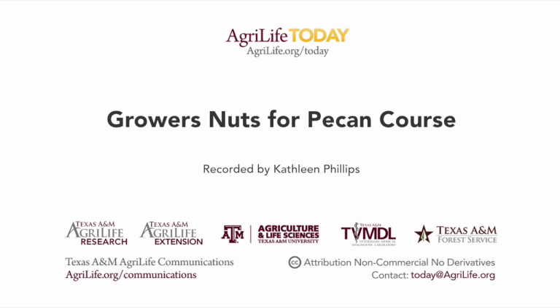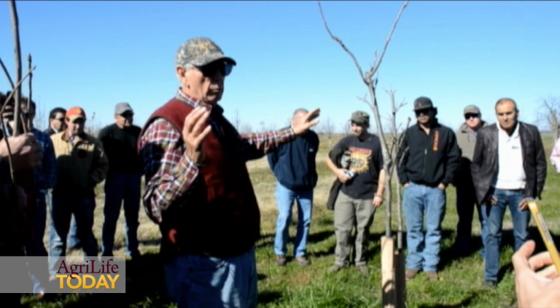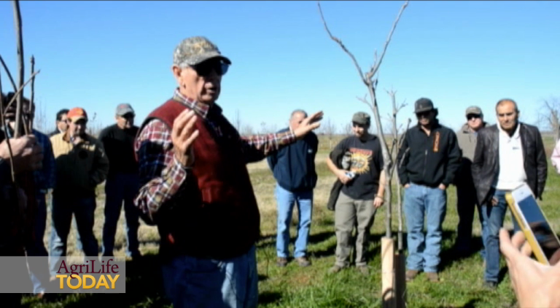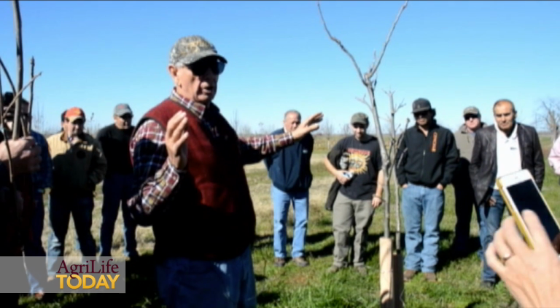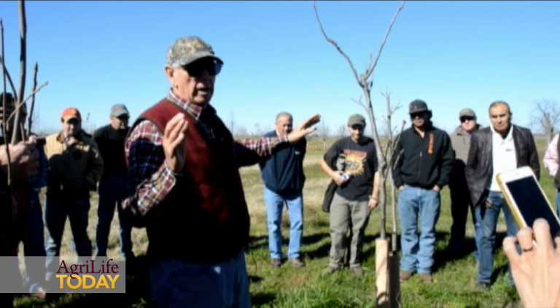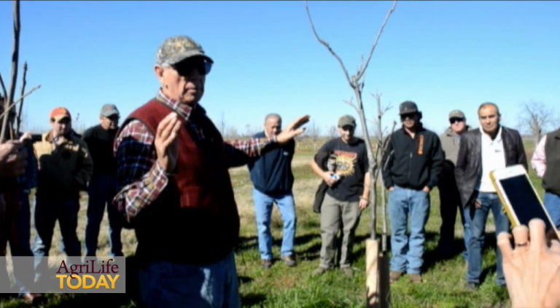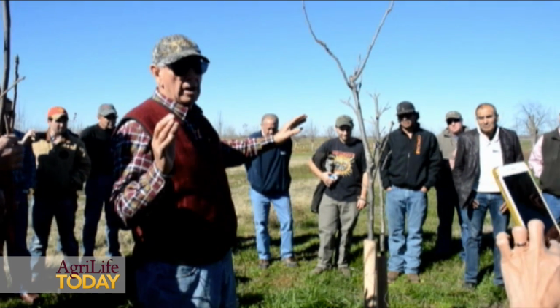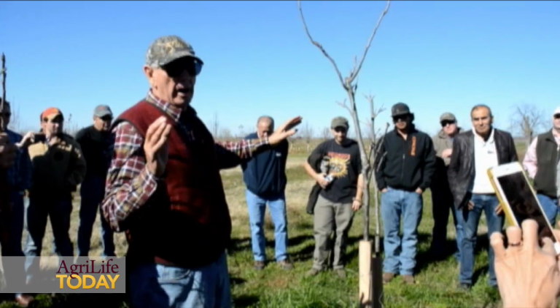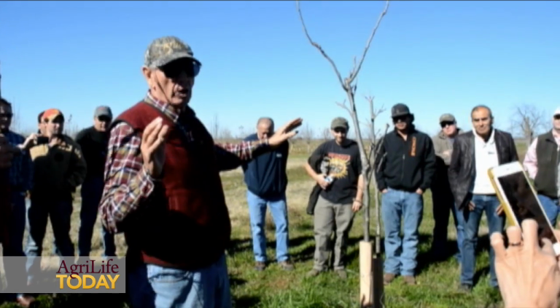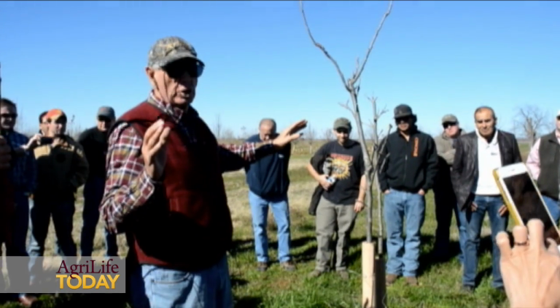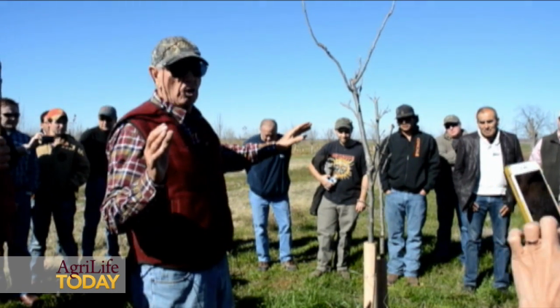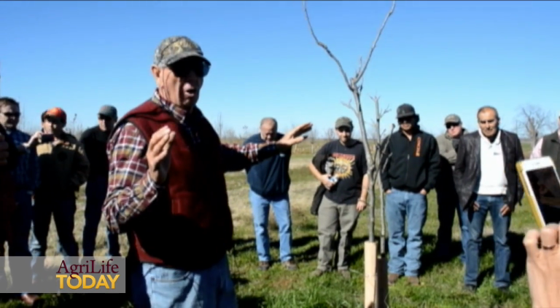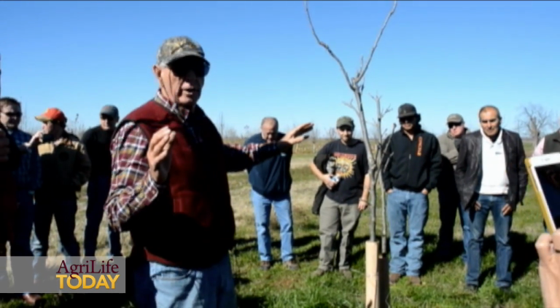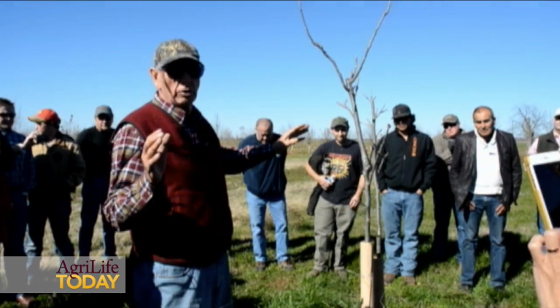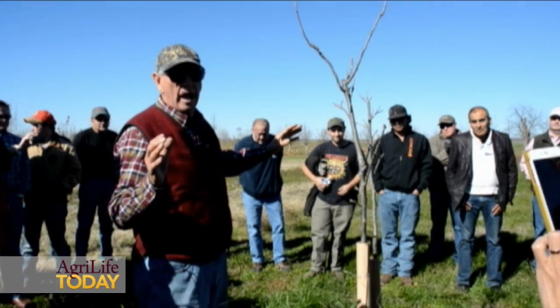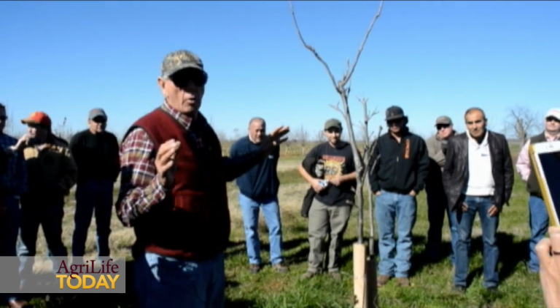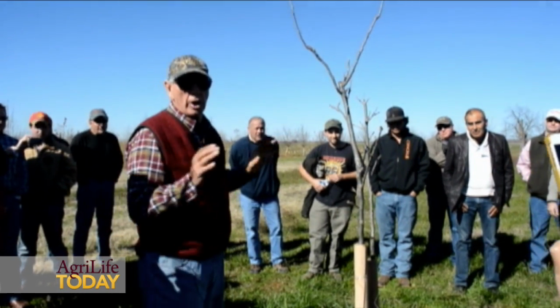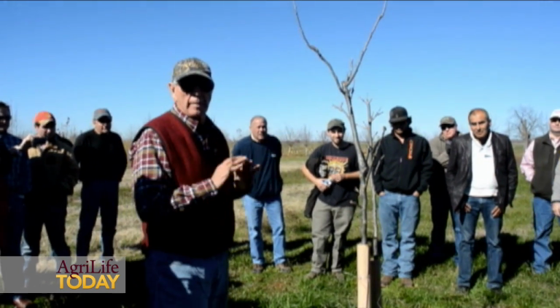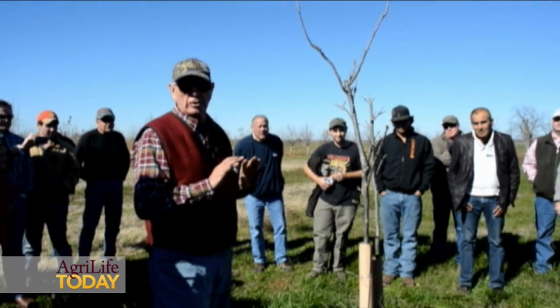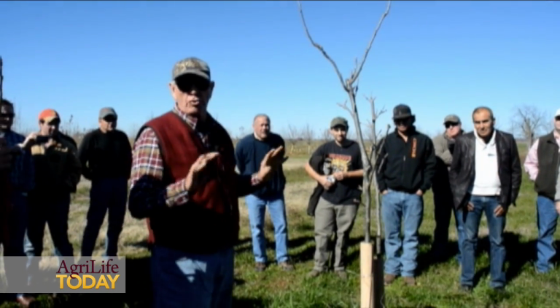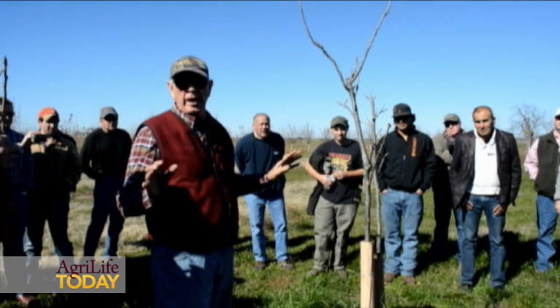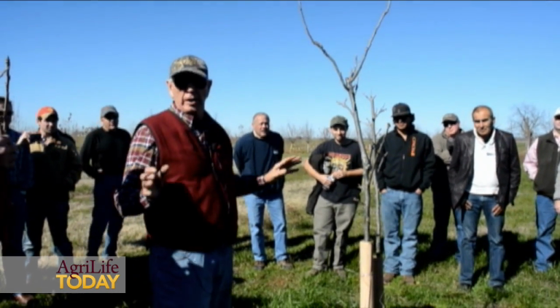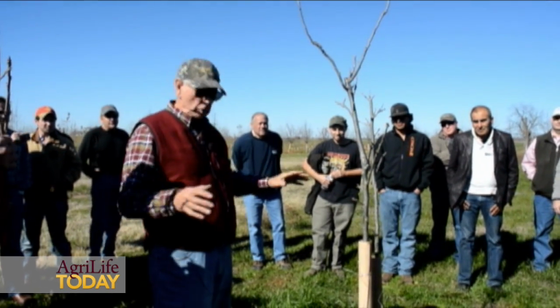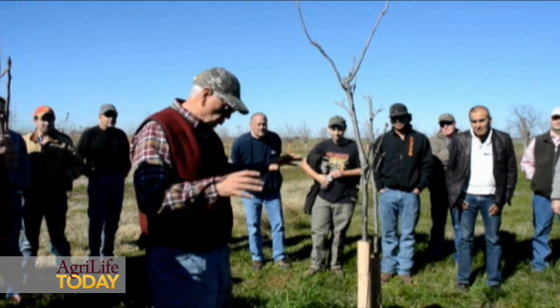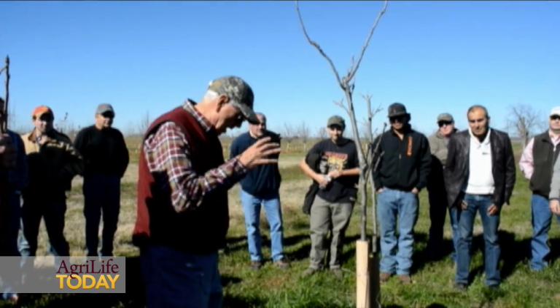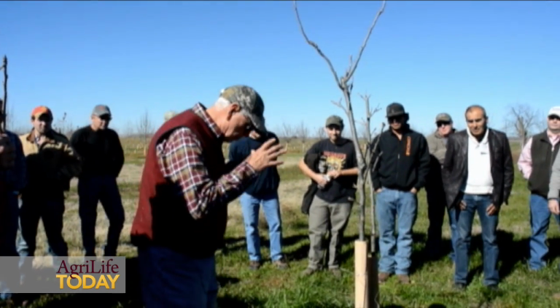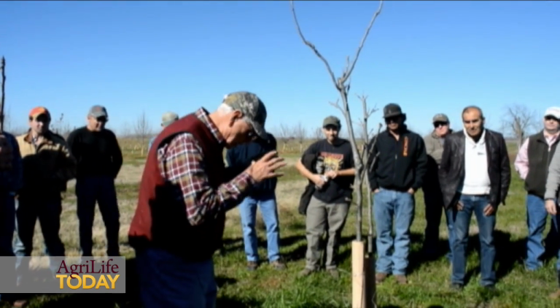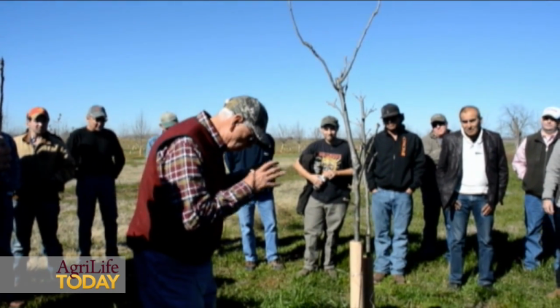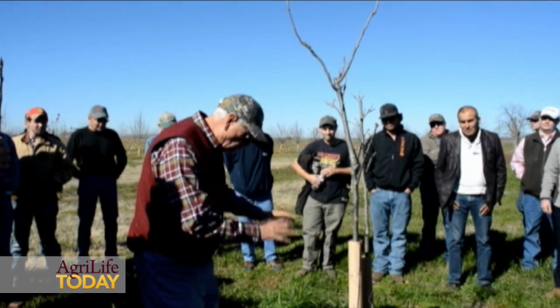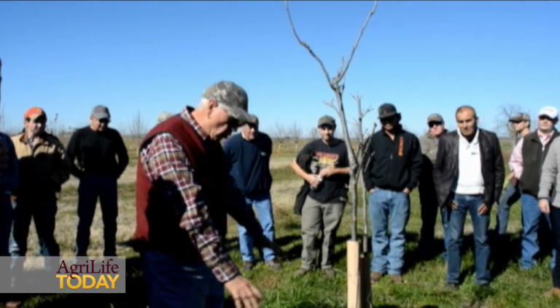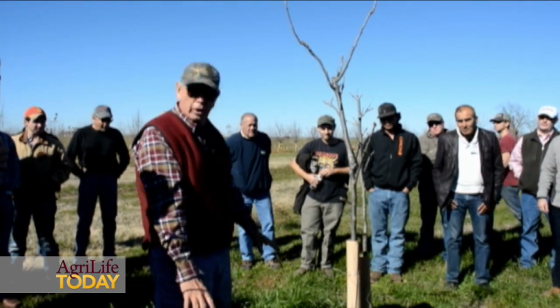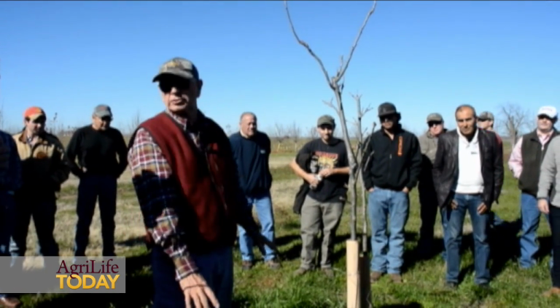When you're getting a pecan orchard growing, you're not worried about training — you're trying to build more roots.